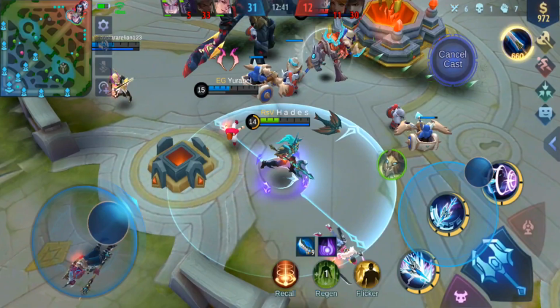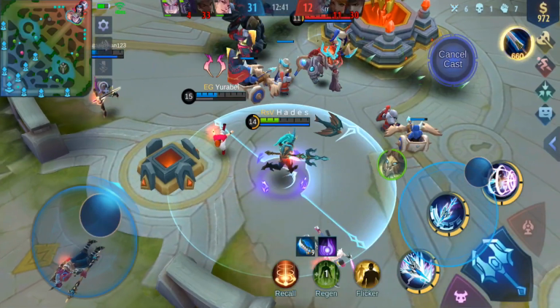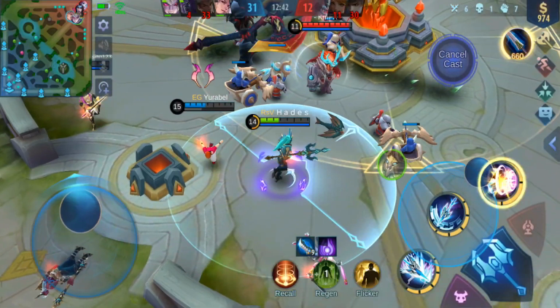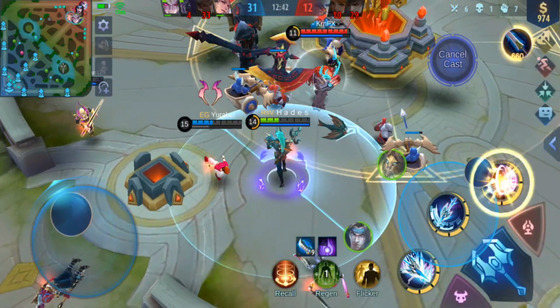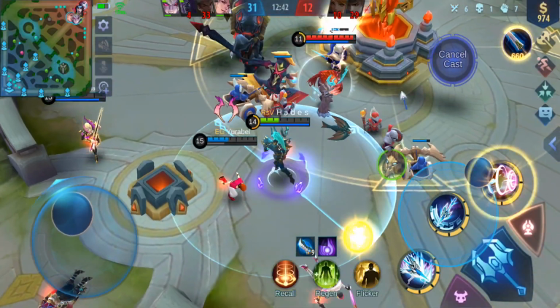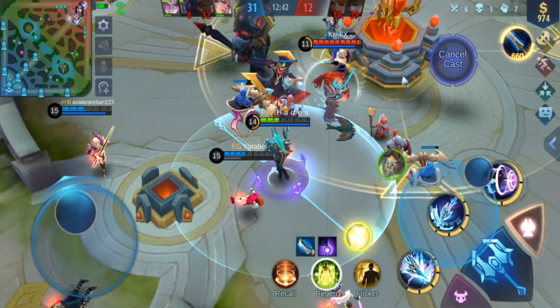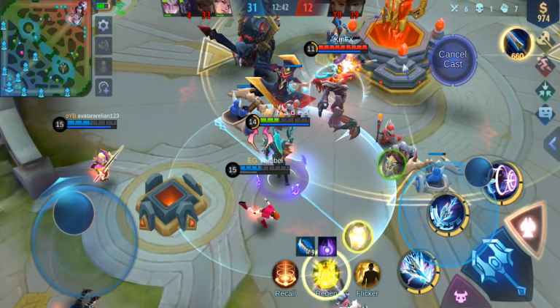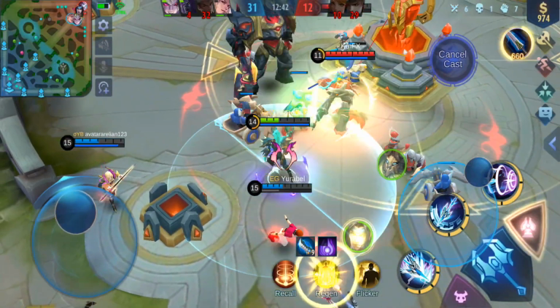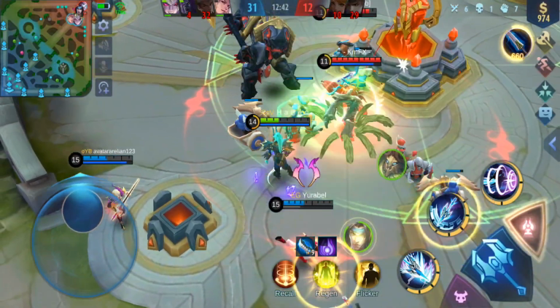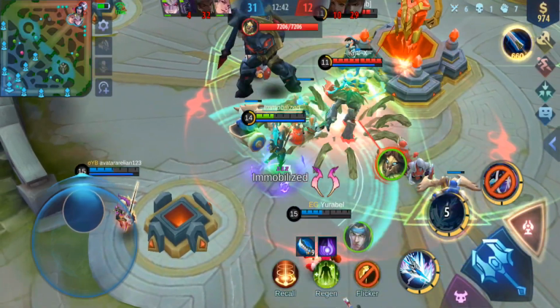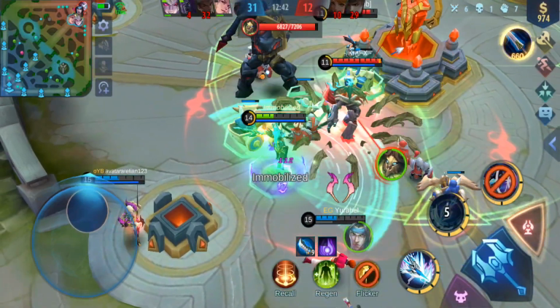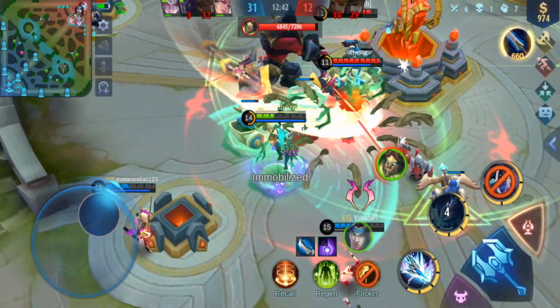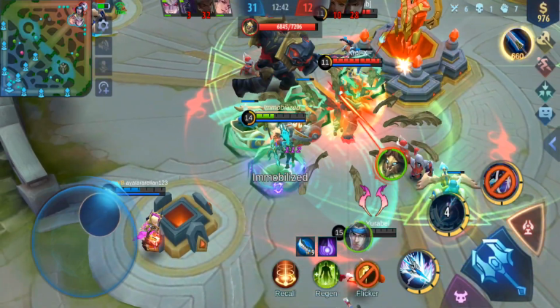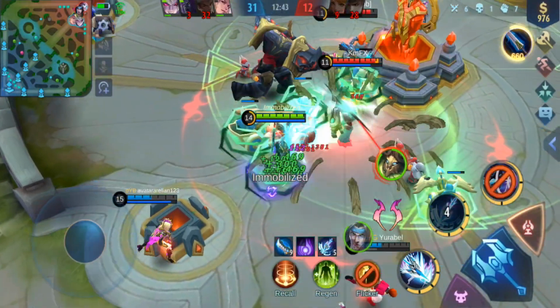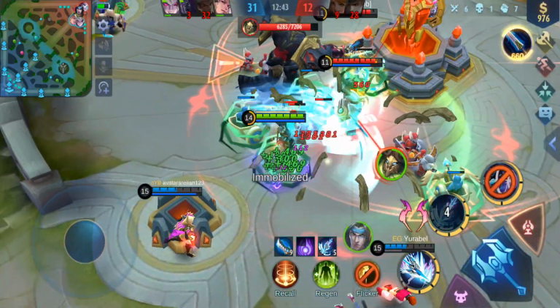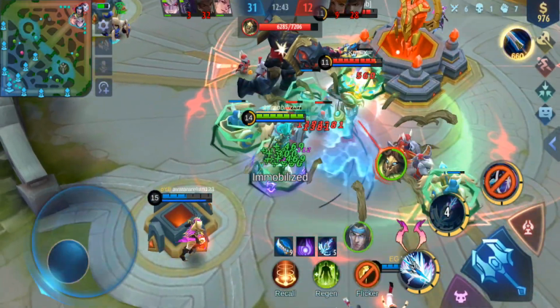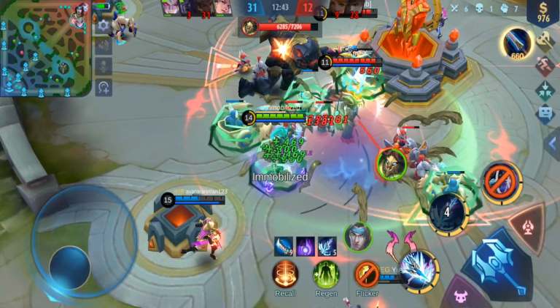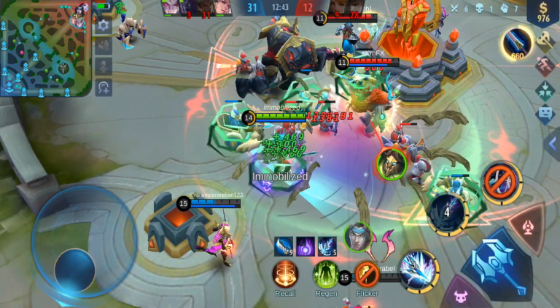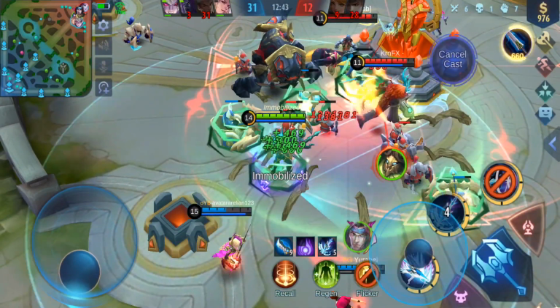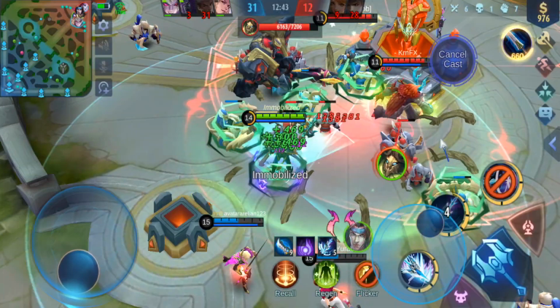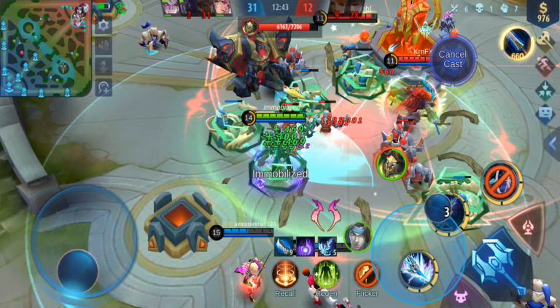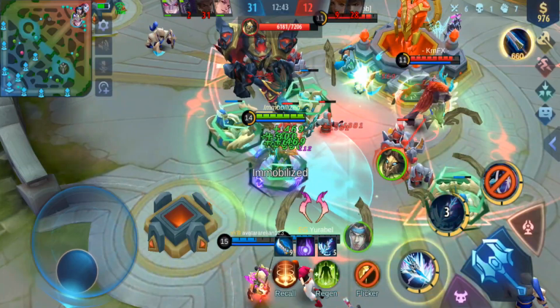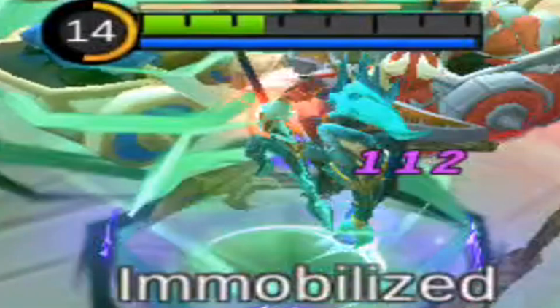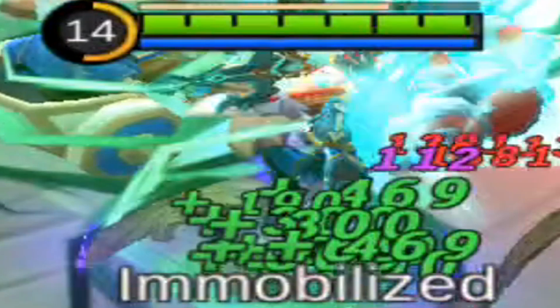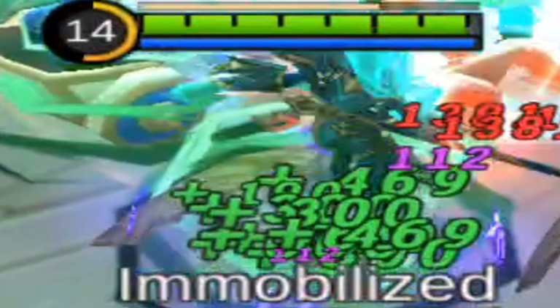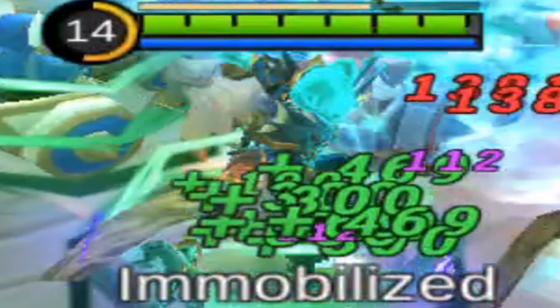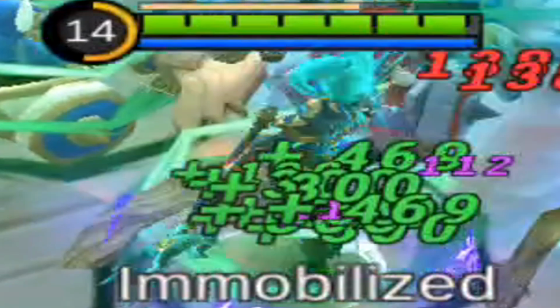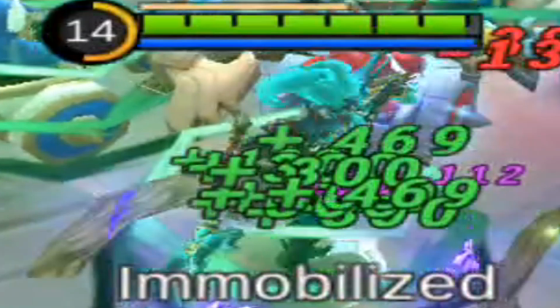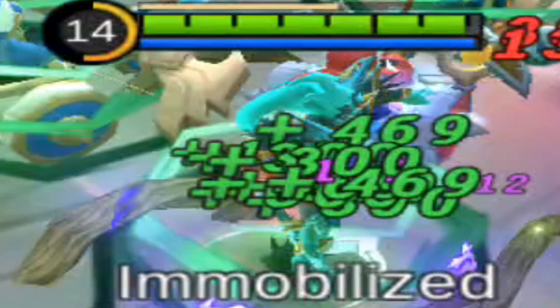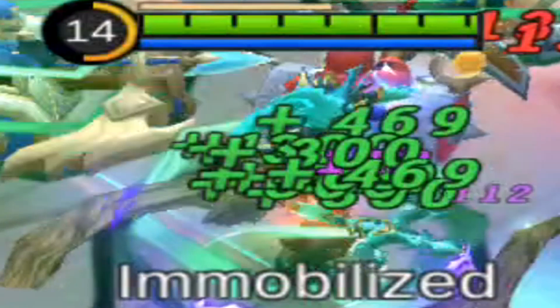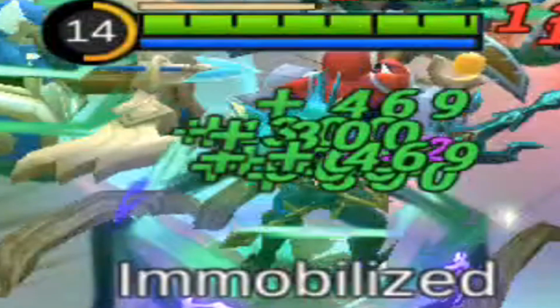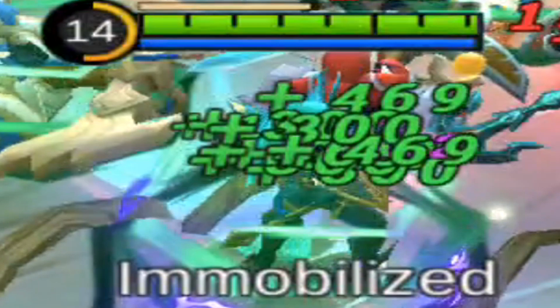Just use your second skill on an enemy — it doesn't have to be an enemy; a minion or creep is also okay — and get healed.